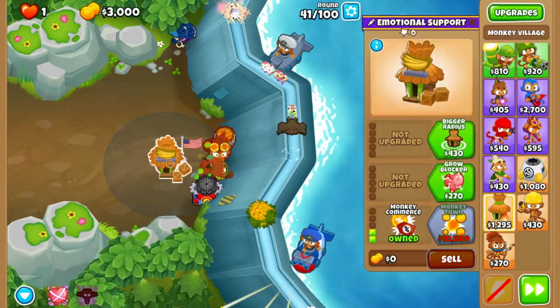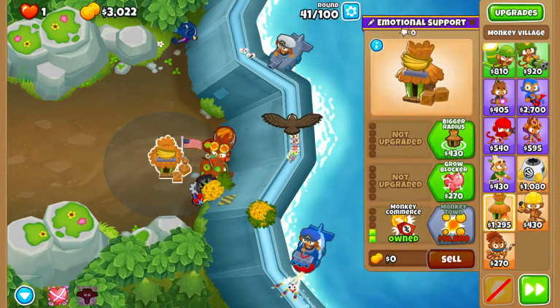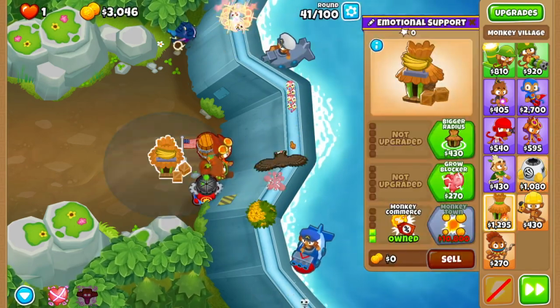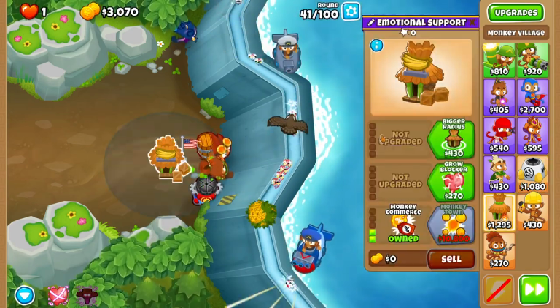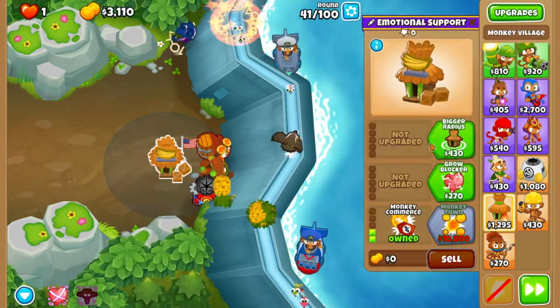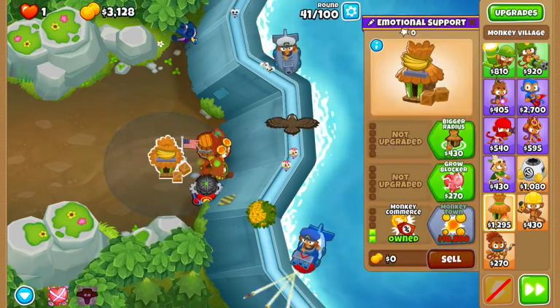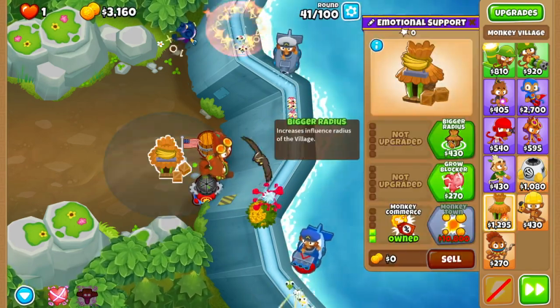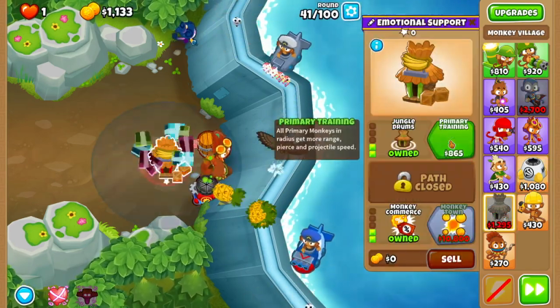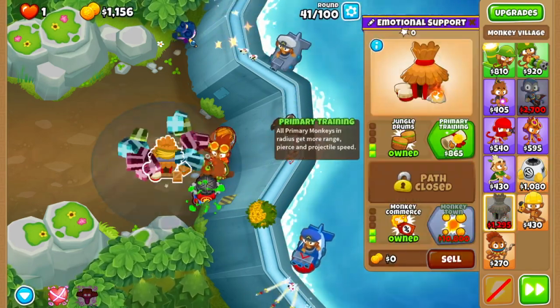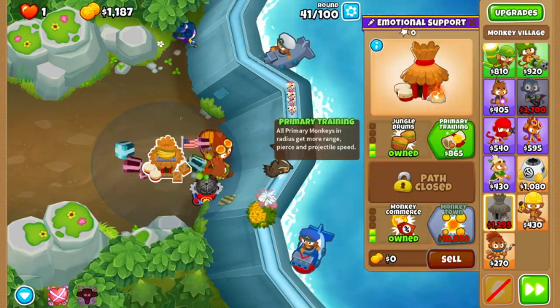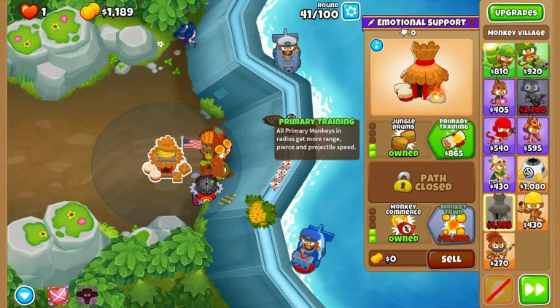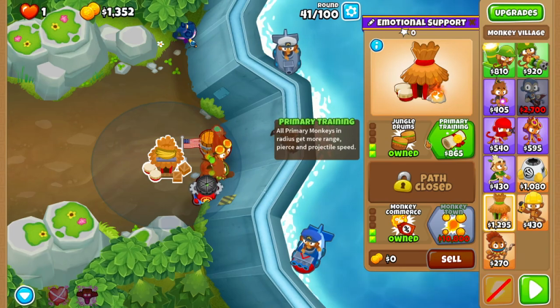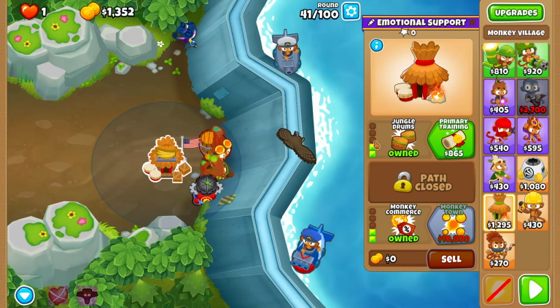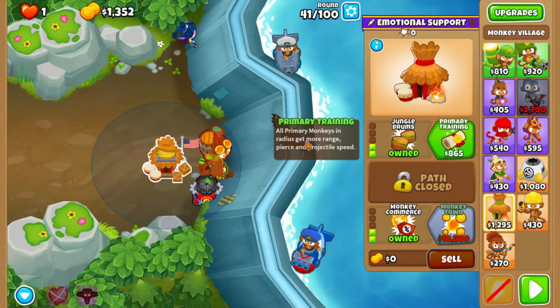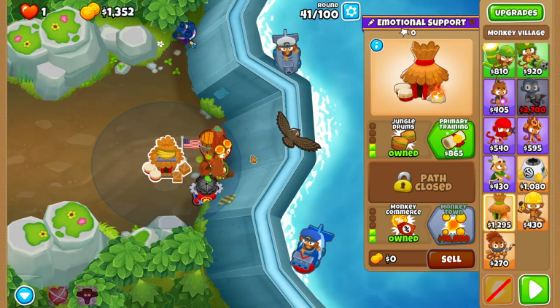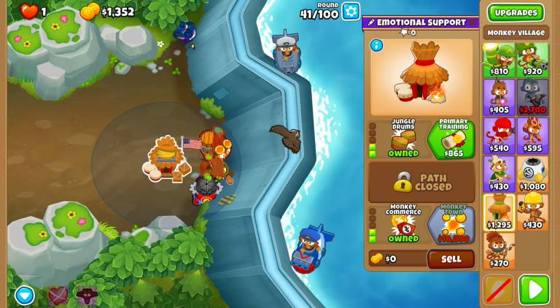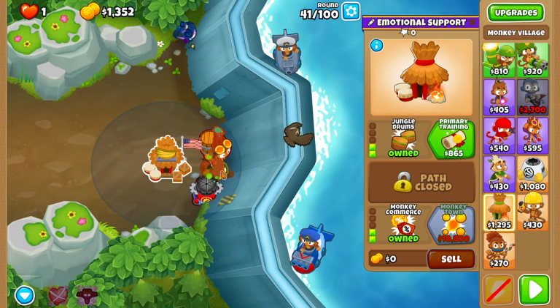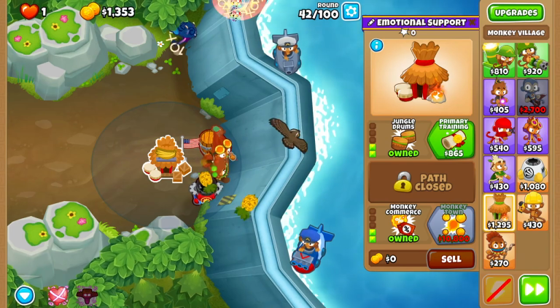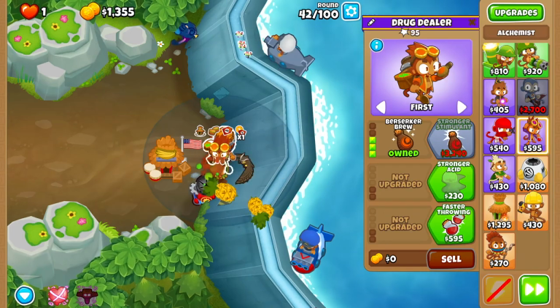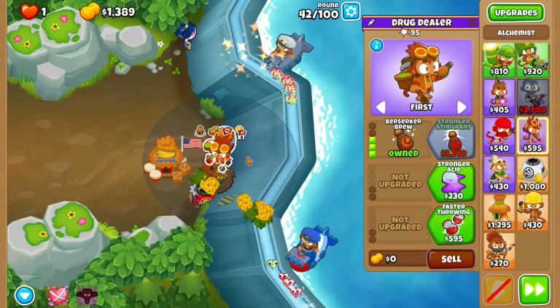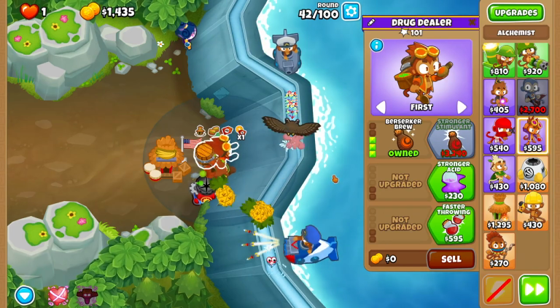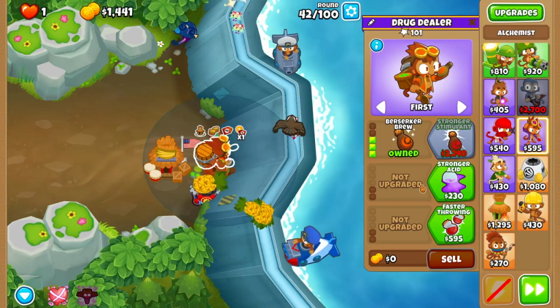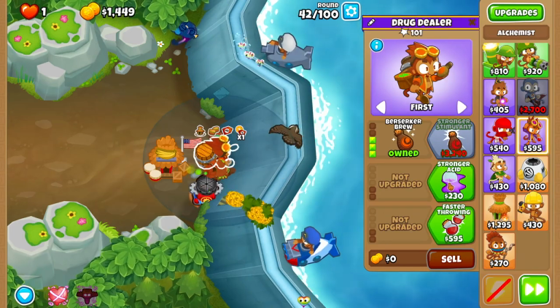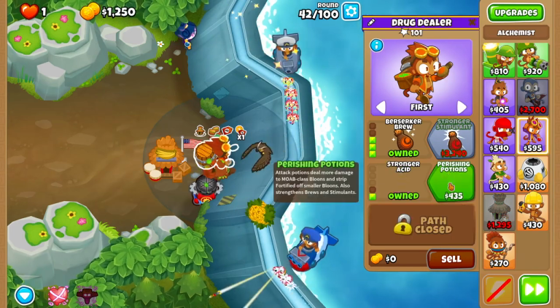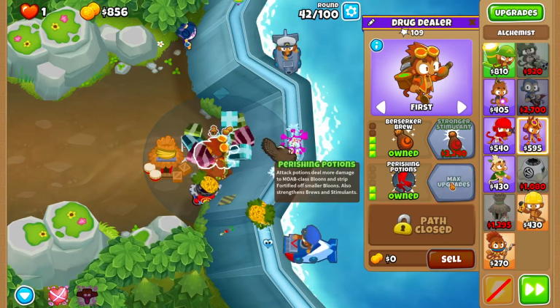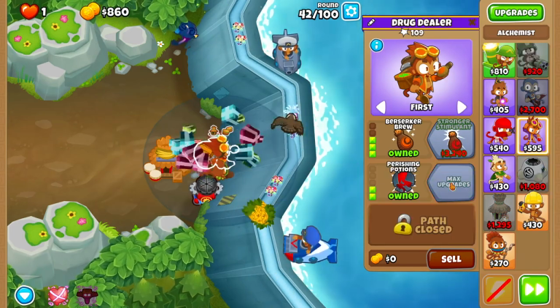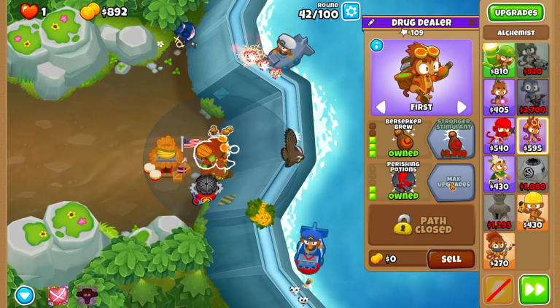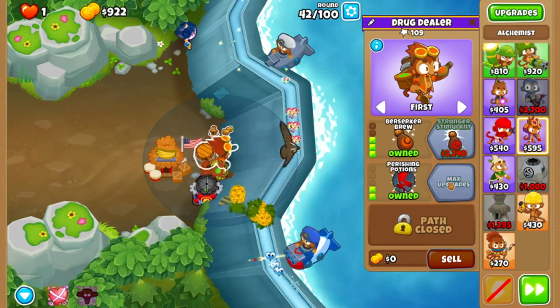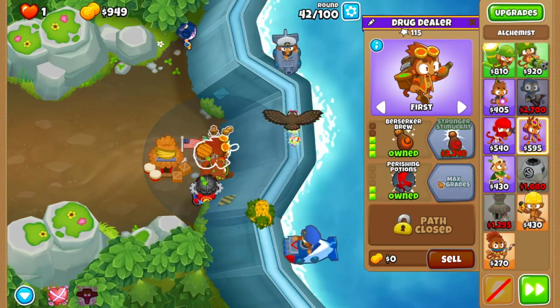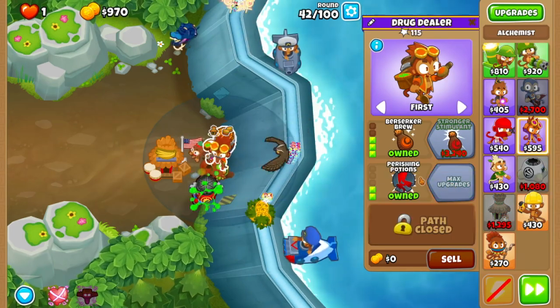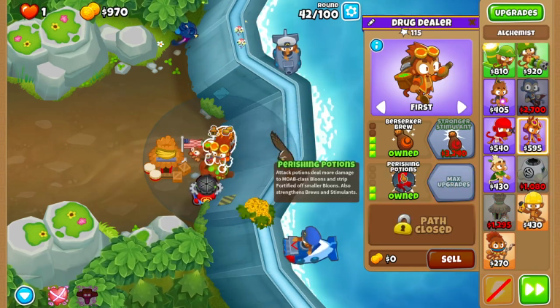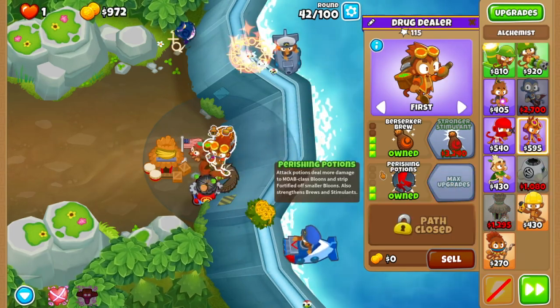Upgrade your village to Jungle Drums once you can afford it, and then upgrade your Alchemist to Perishing Potions.